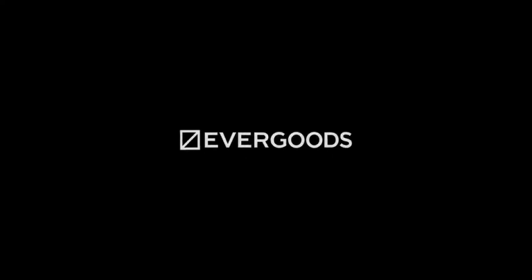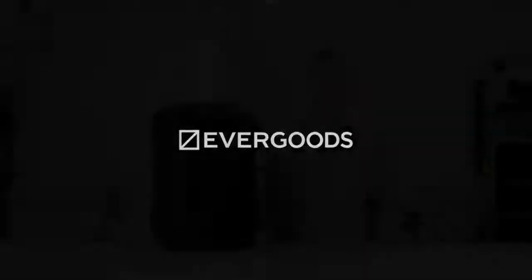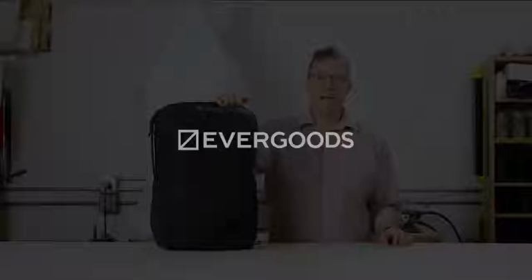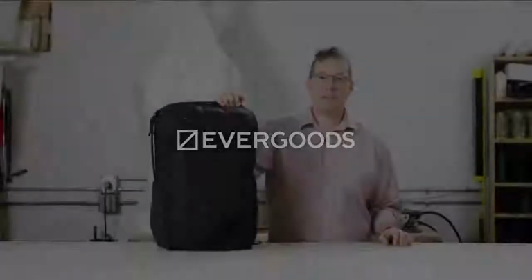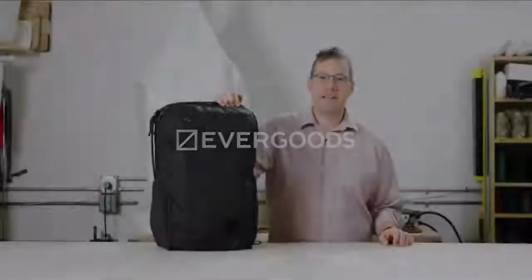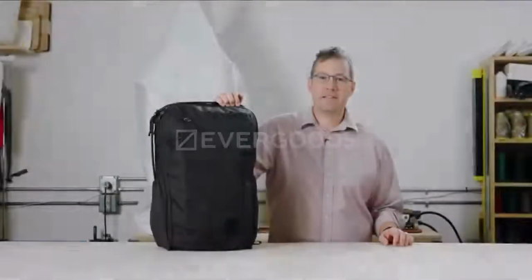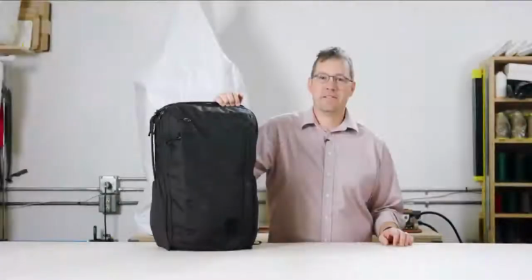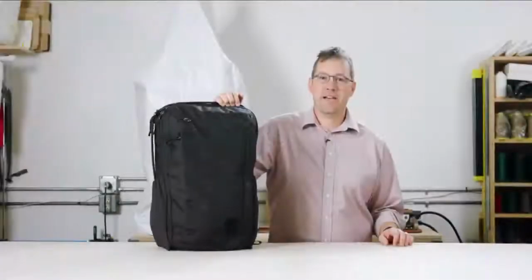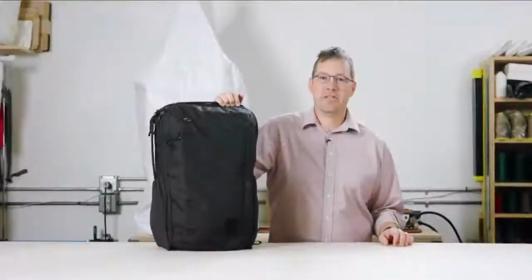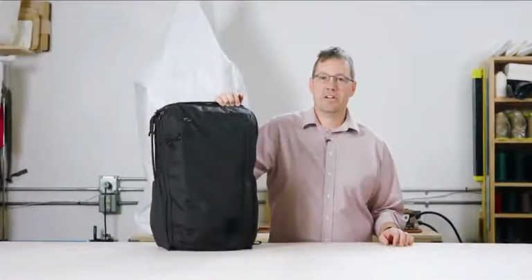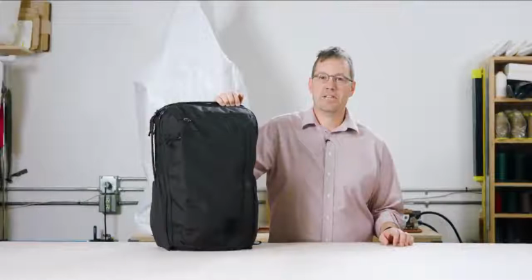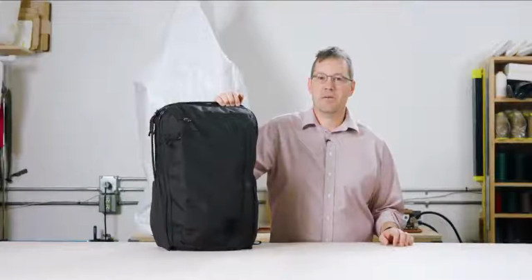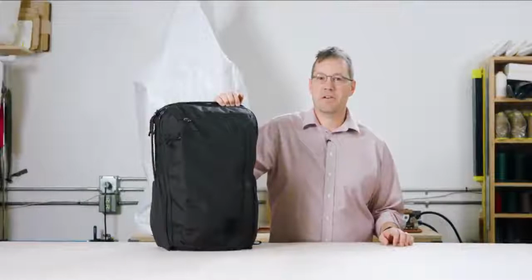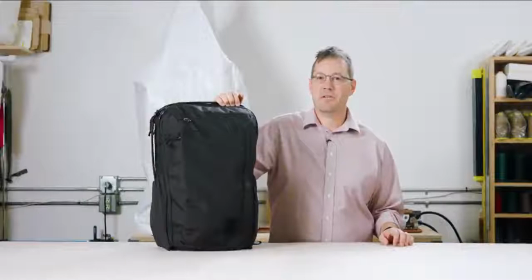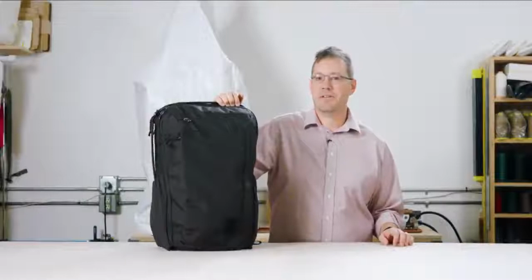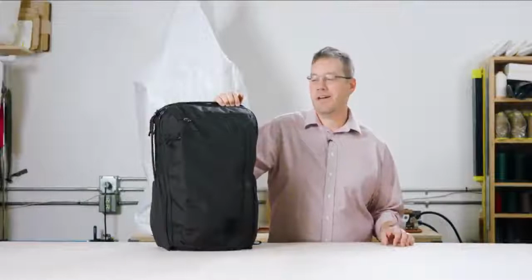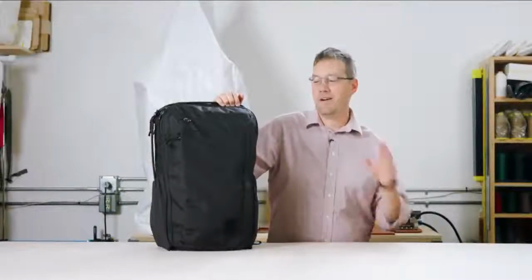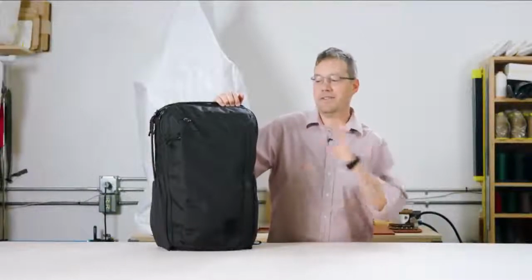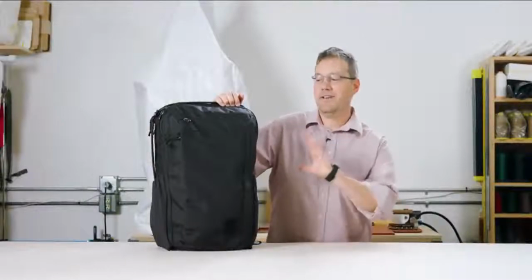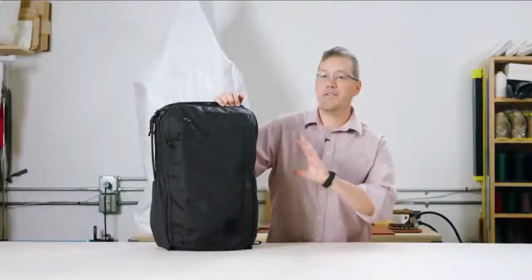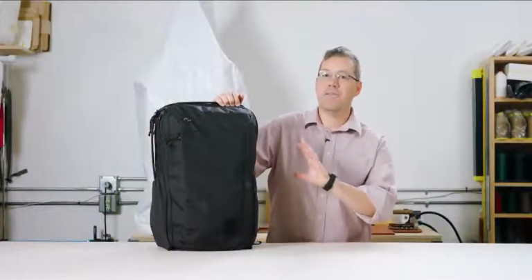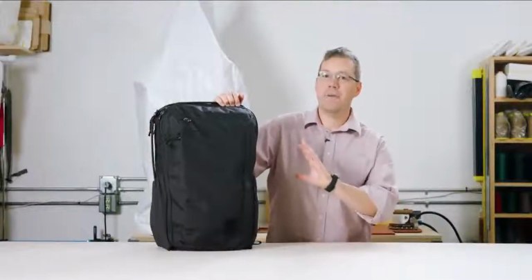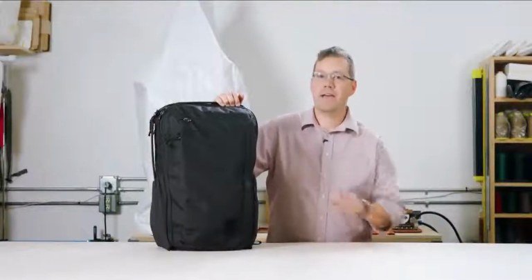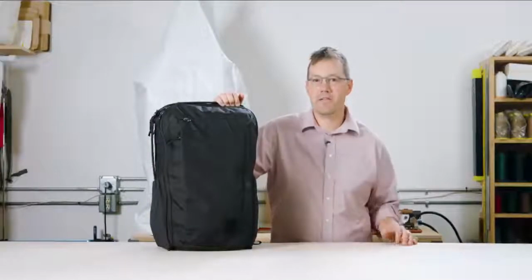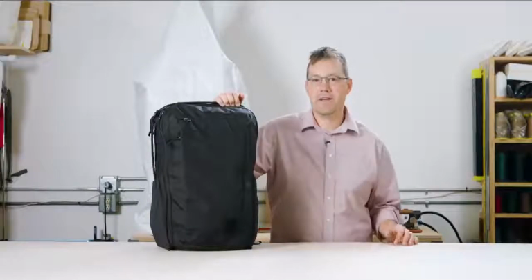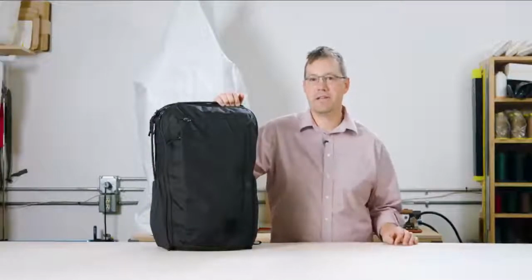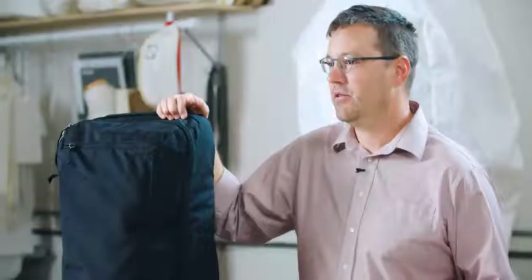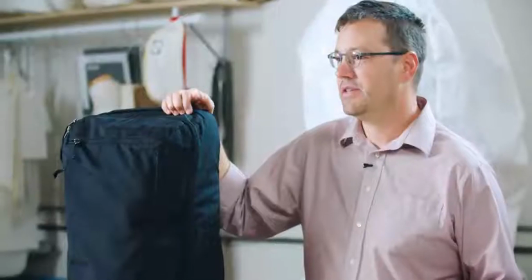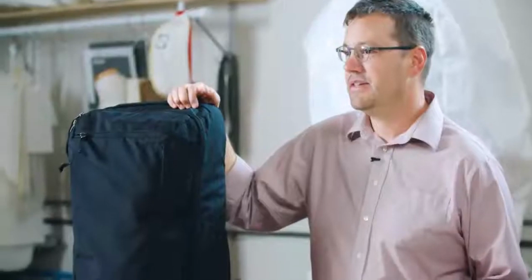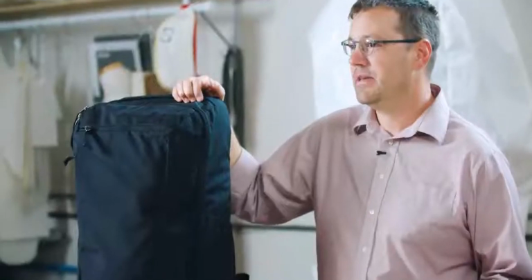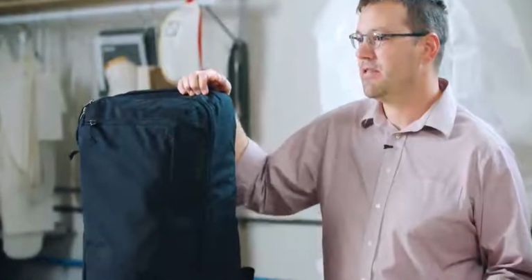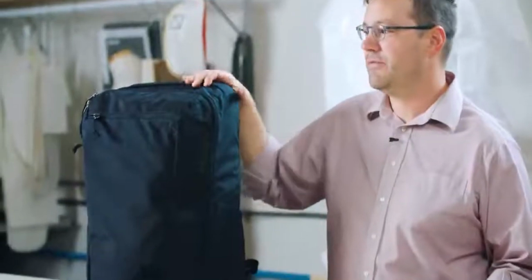Hi, I'm Kevin D. I'm the head of design at Evergoods and I want to introduce today our Civic Travel Bag 35 liter, or CTB 35.